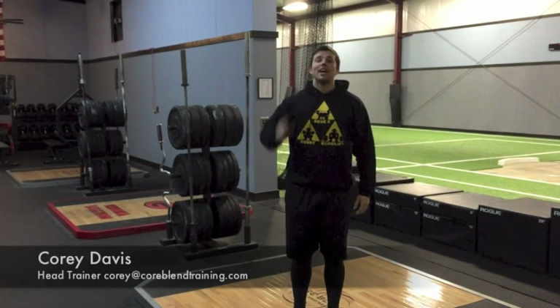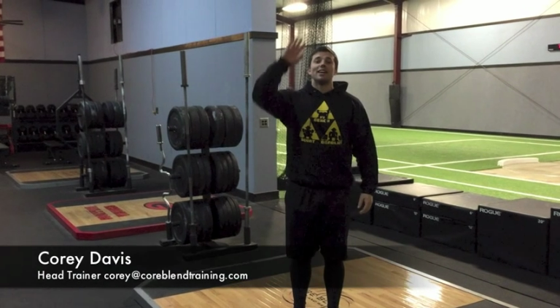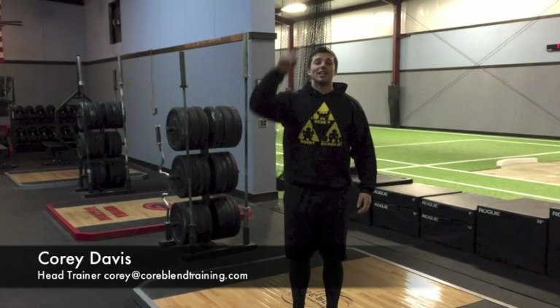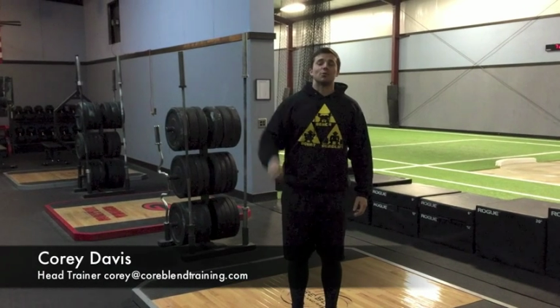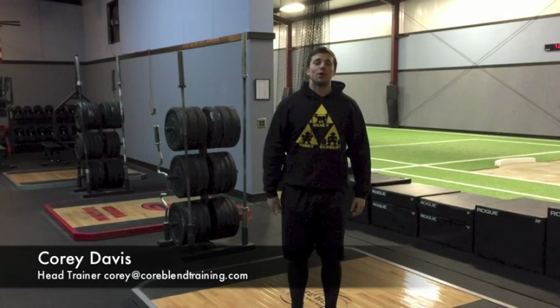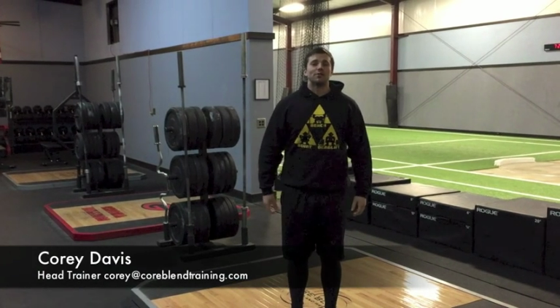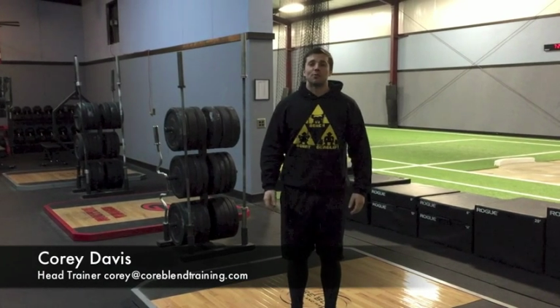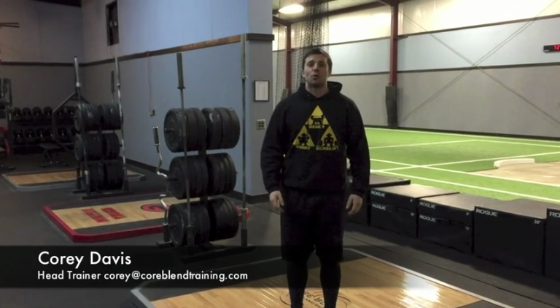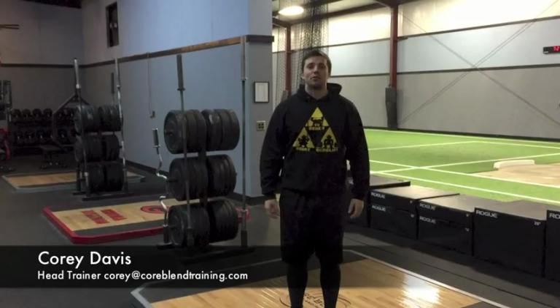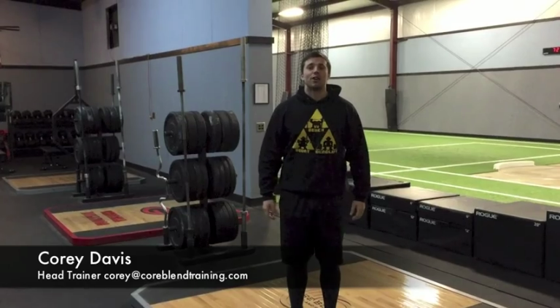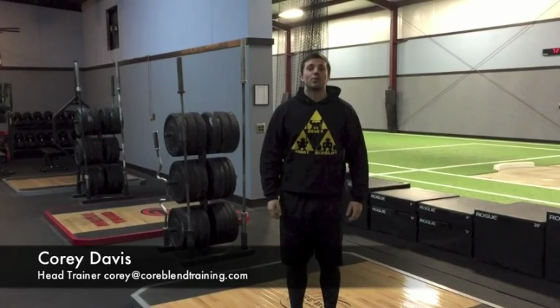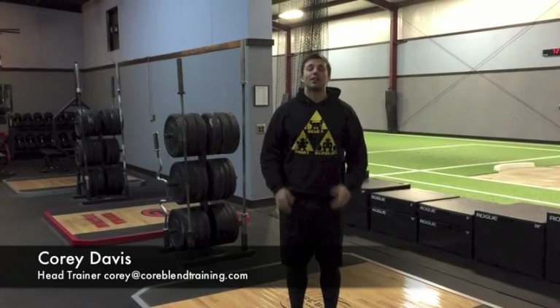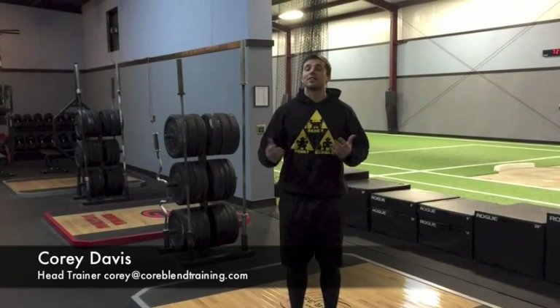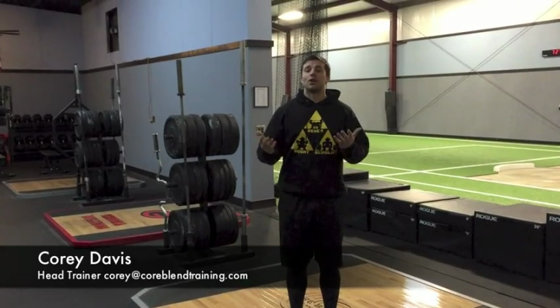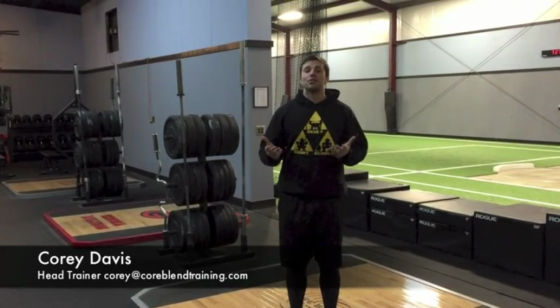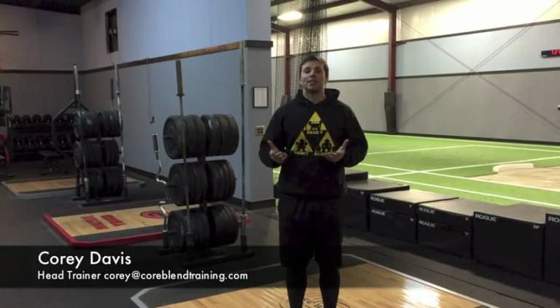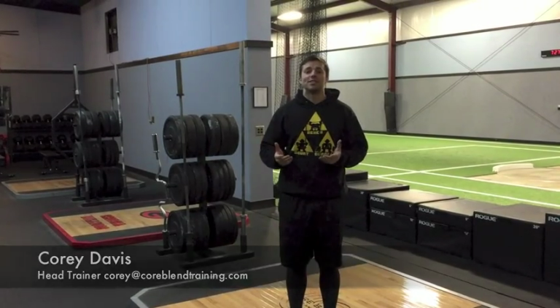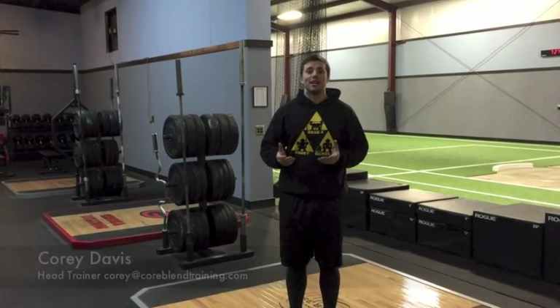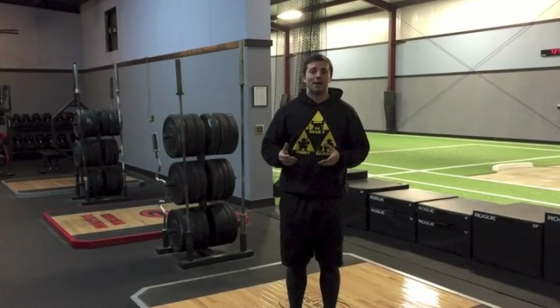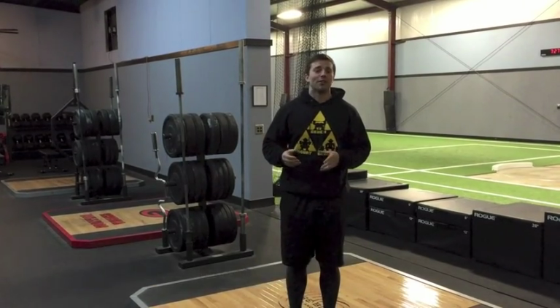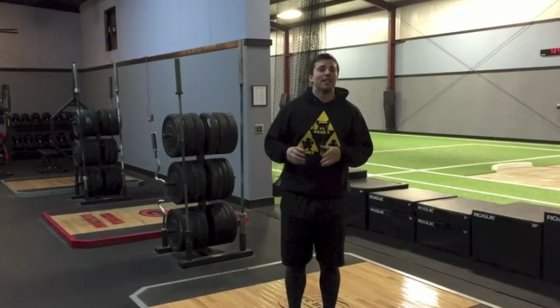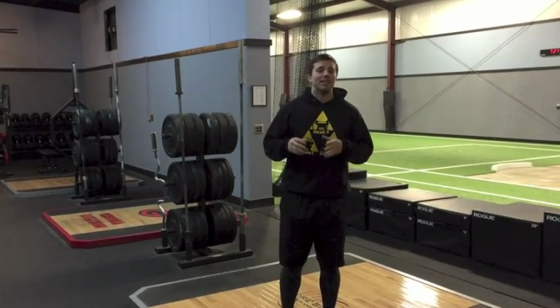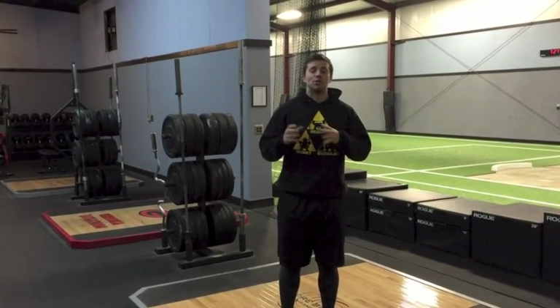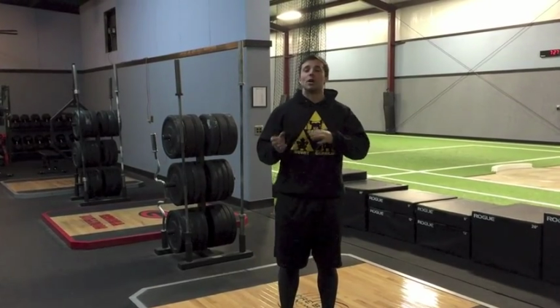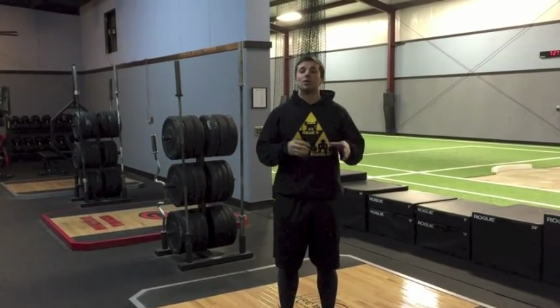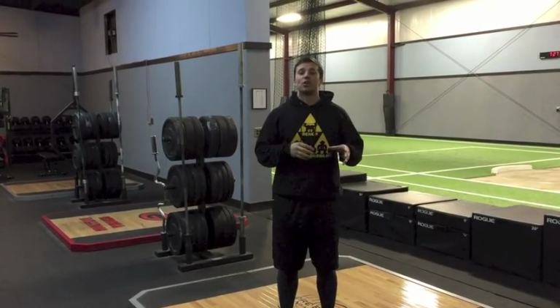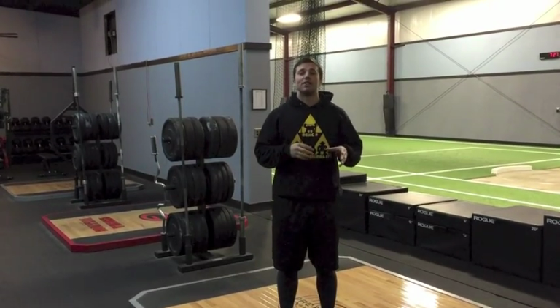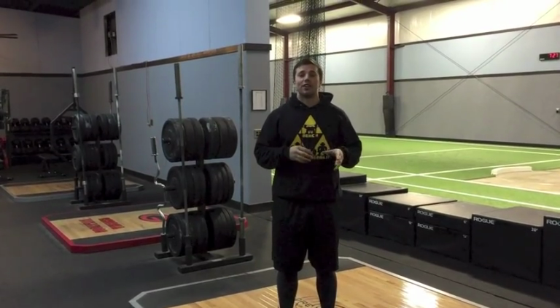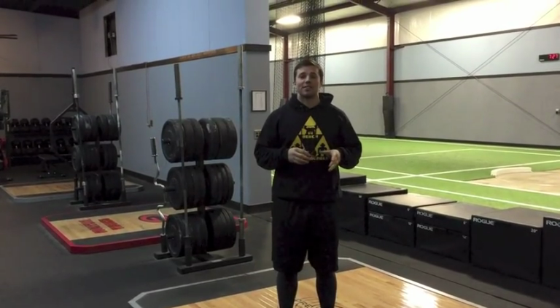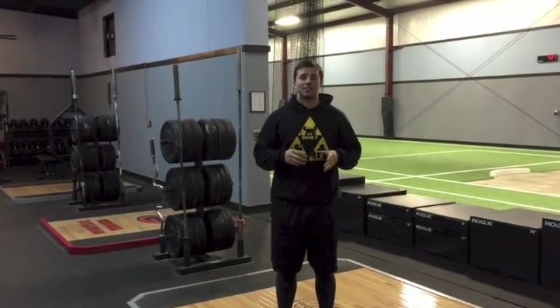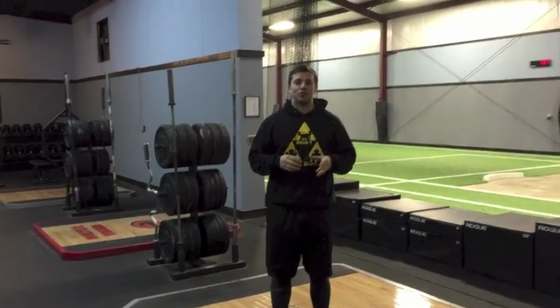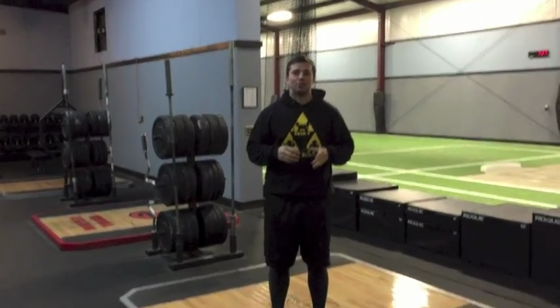Hey guys, I'm Corey Davis from Core Blunt Training and what I'd like to talk to you guys today about is the way we train young athletes in the gym.